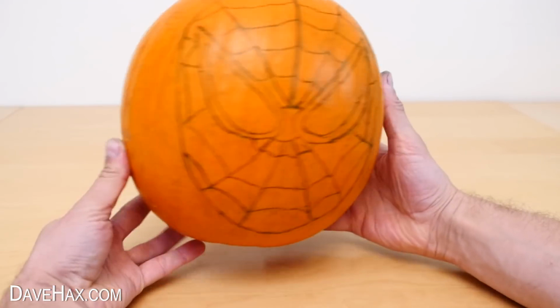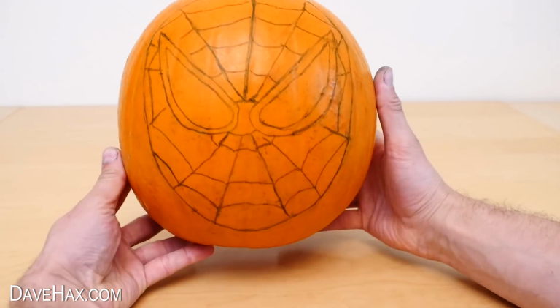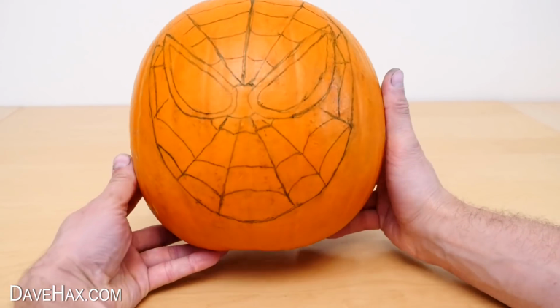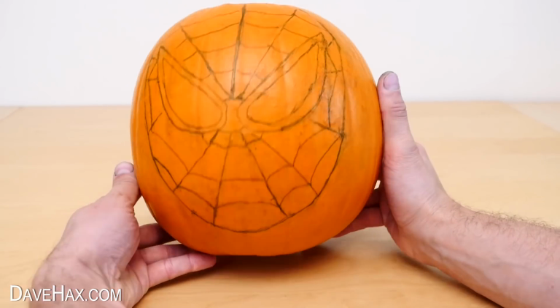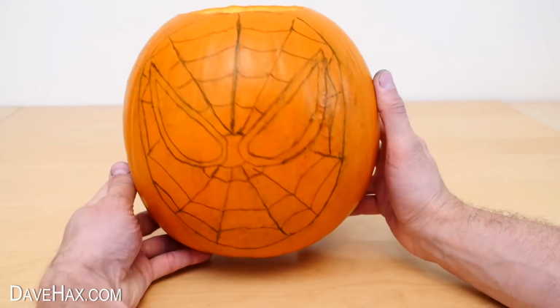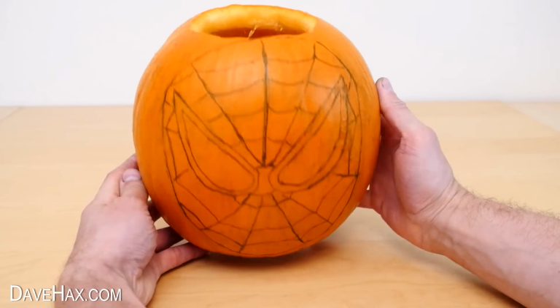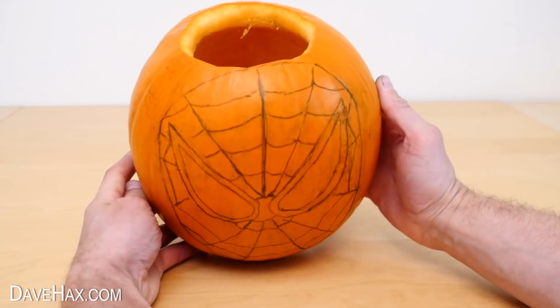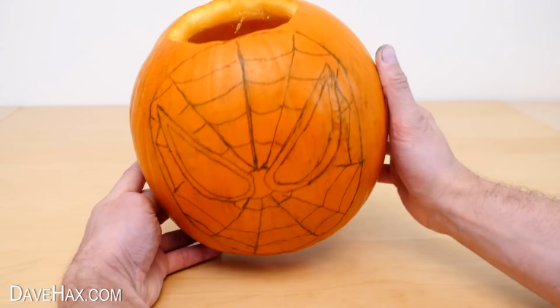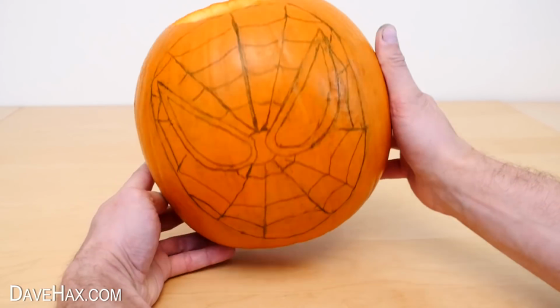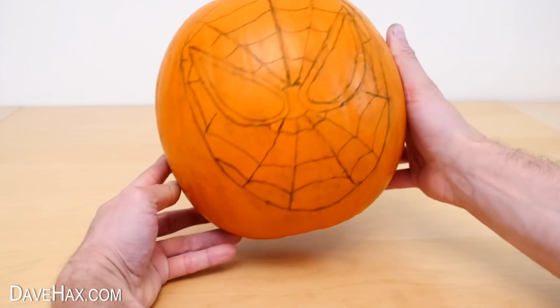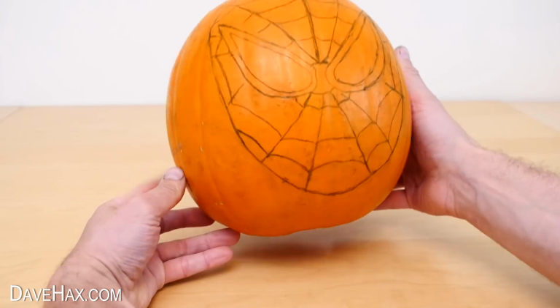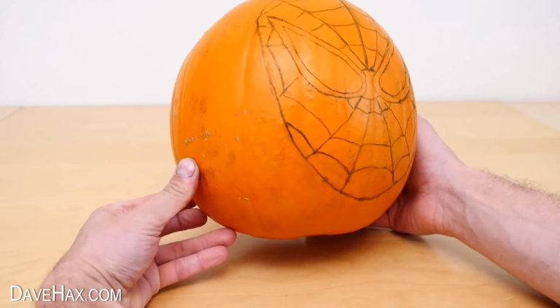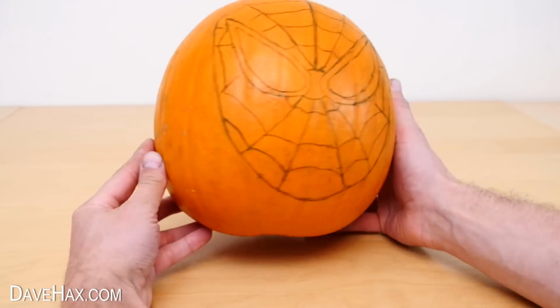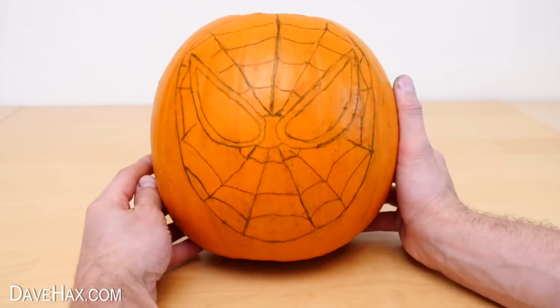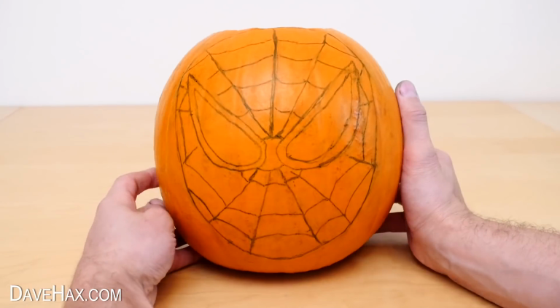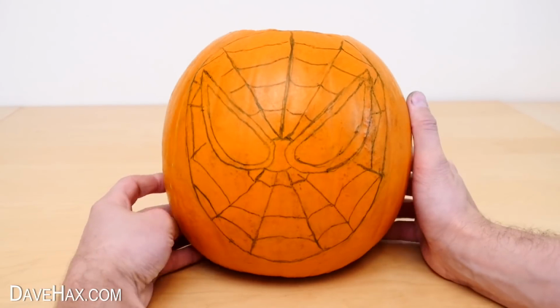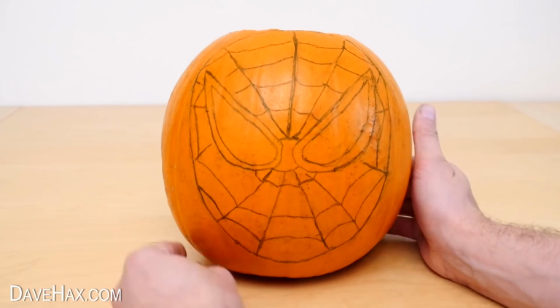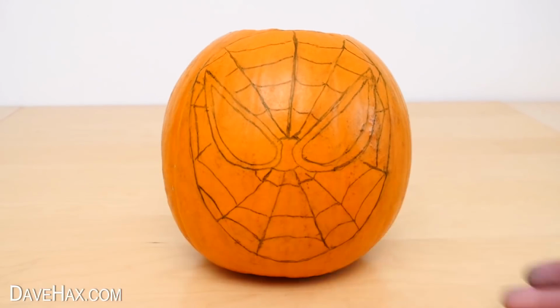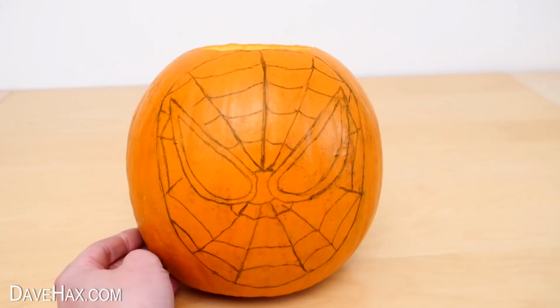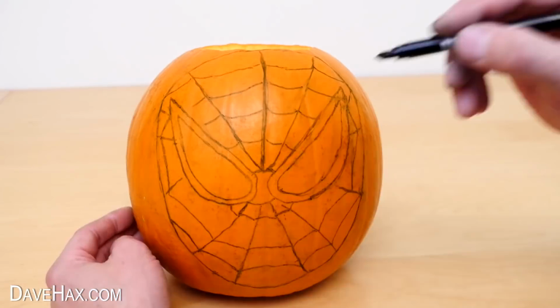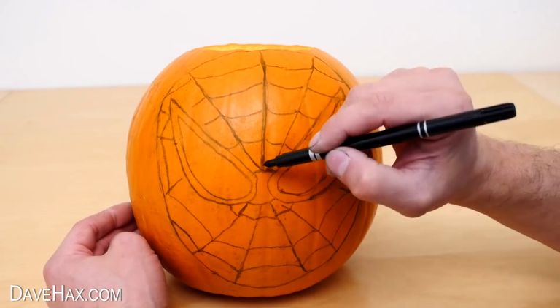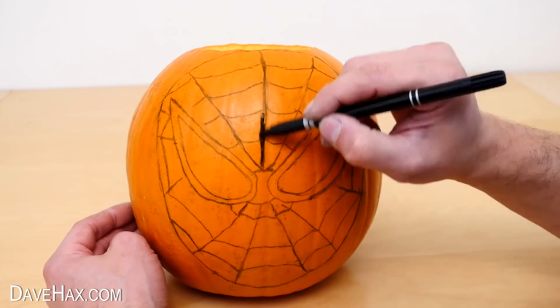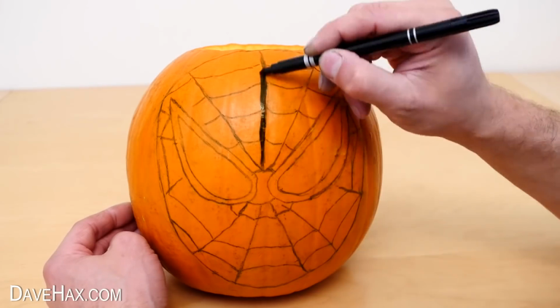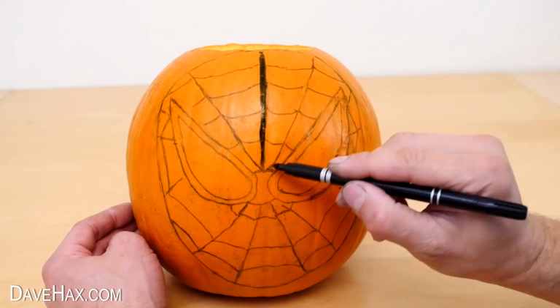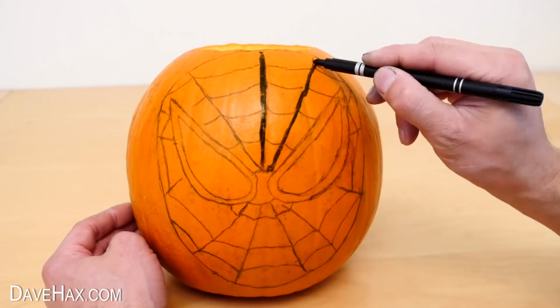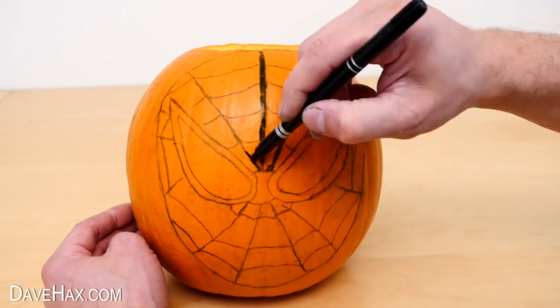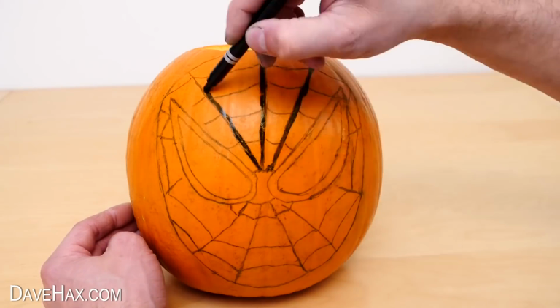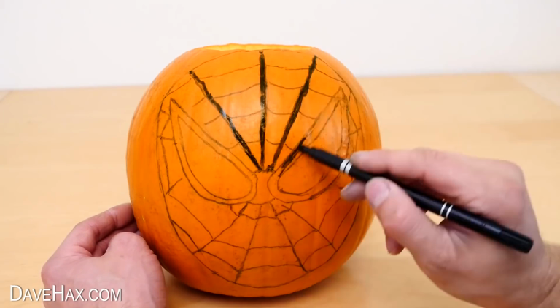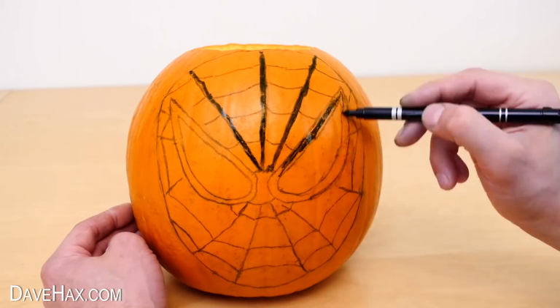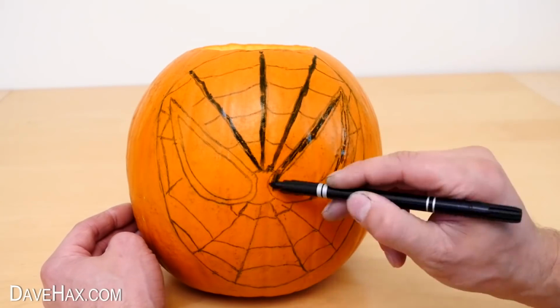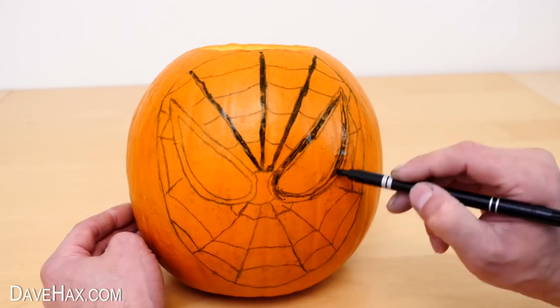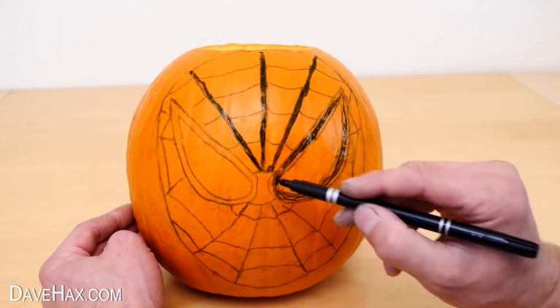Once you're happy with your design, make the lines nice and thick, and as even as possible.